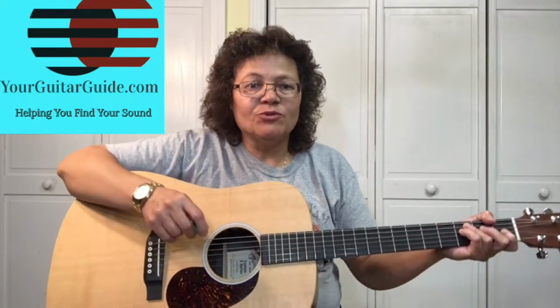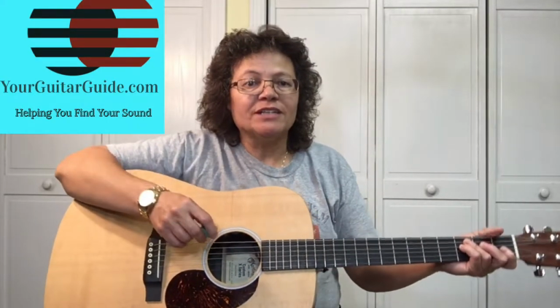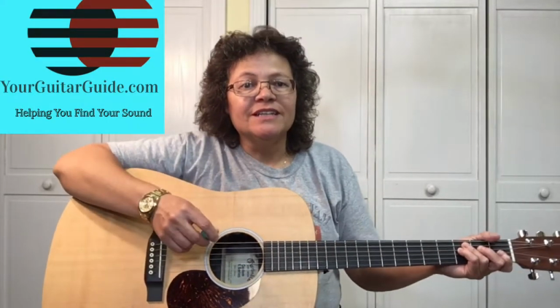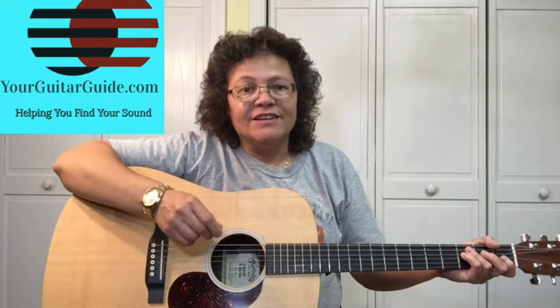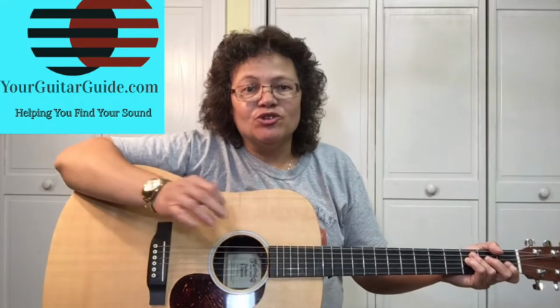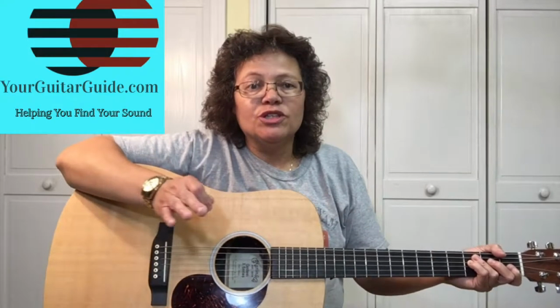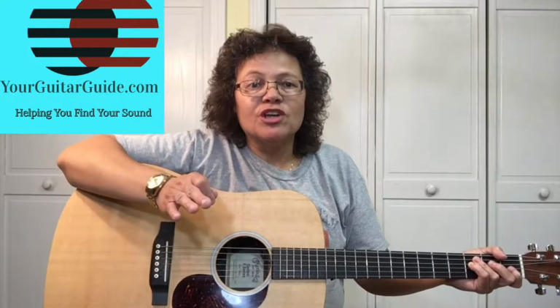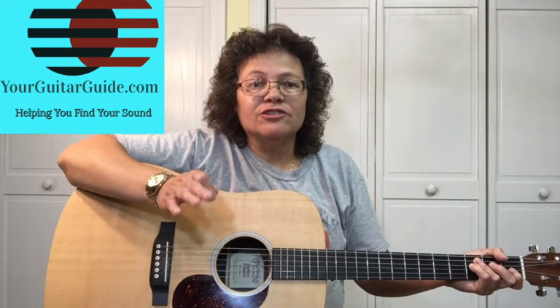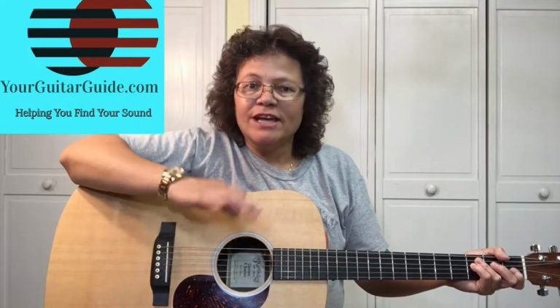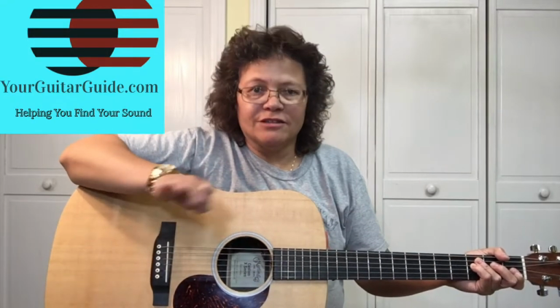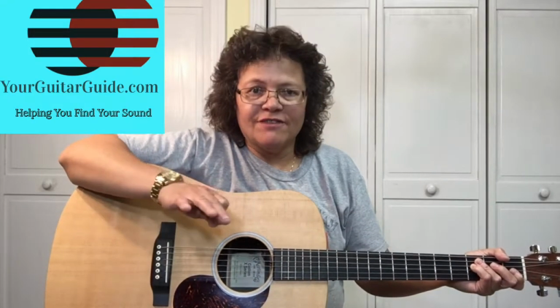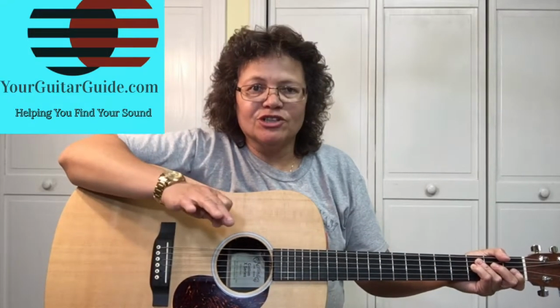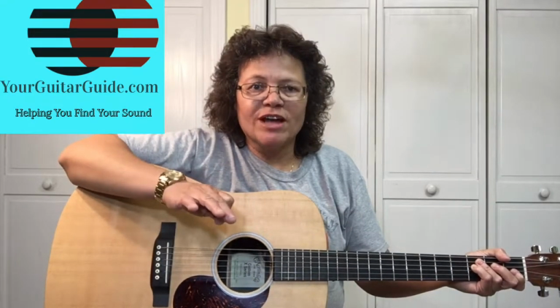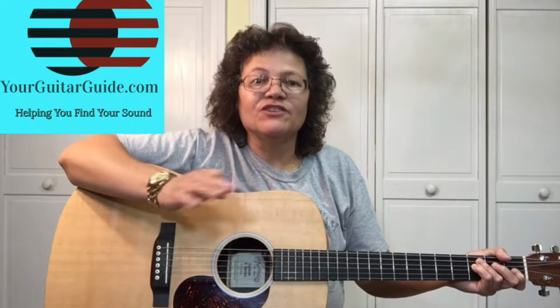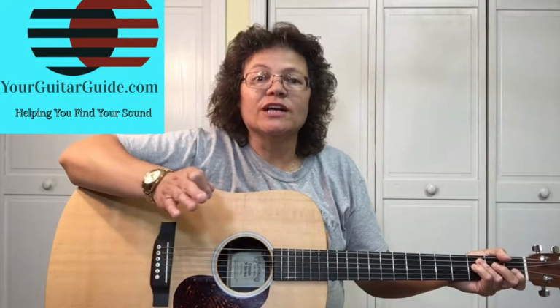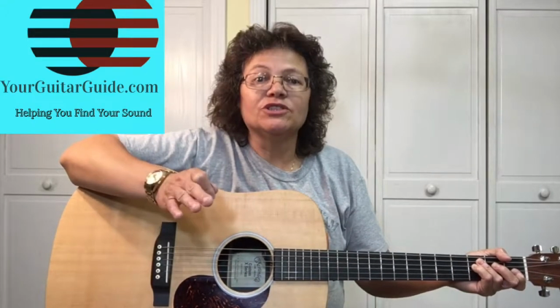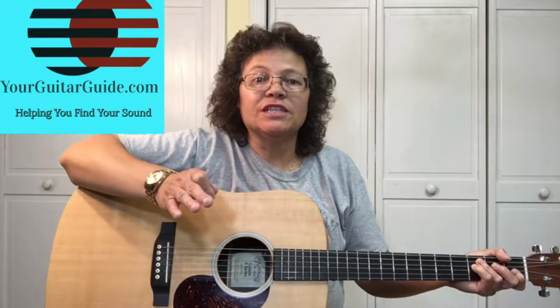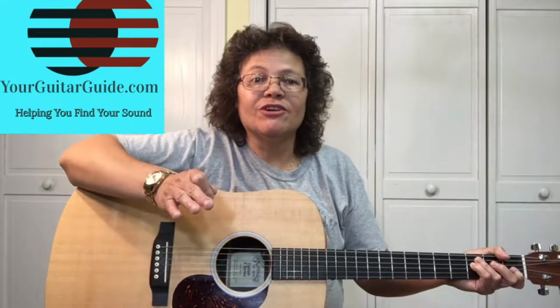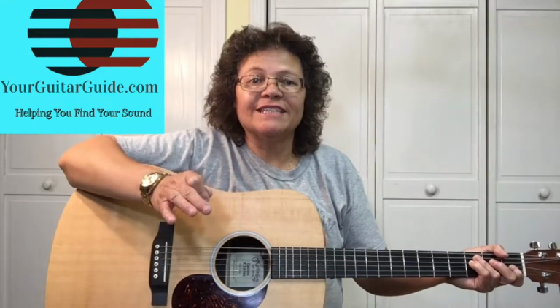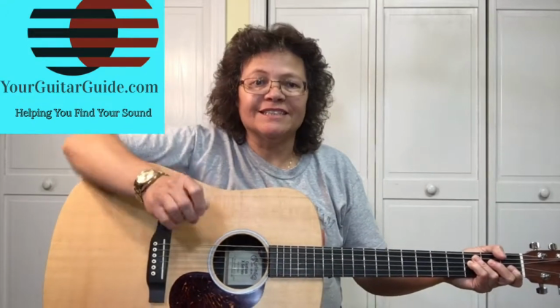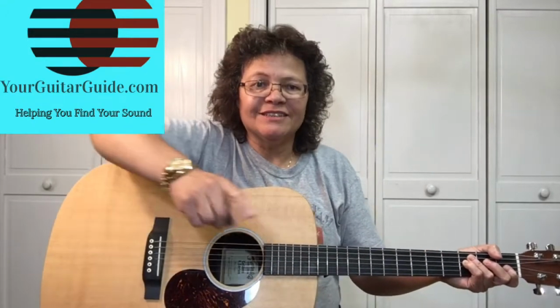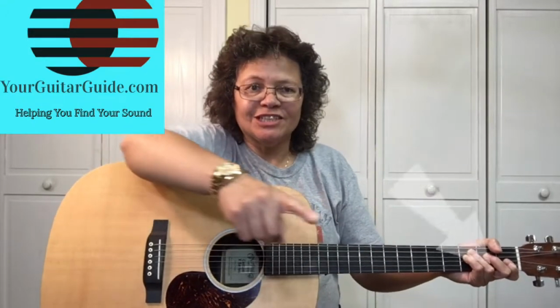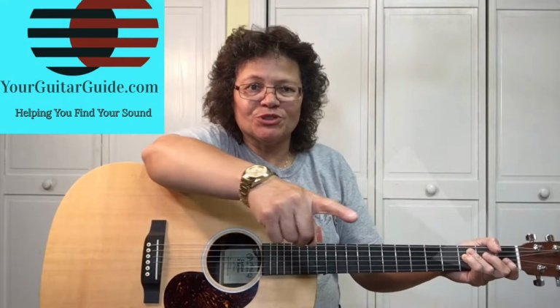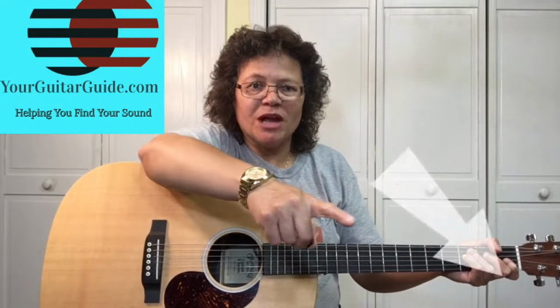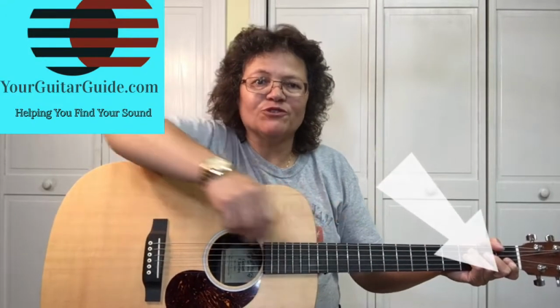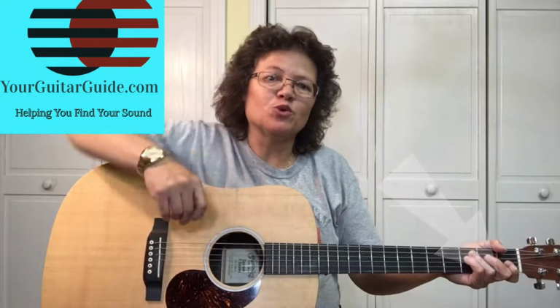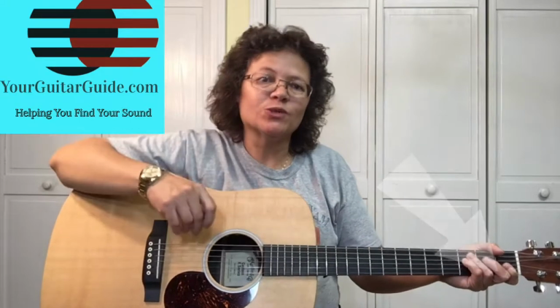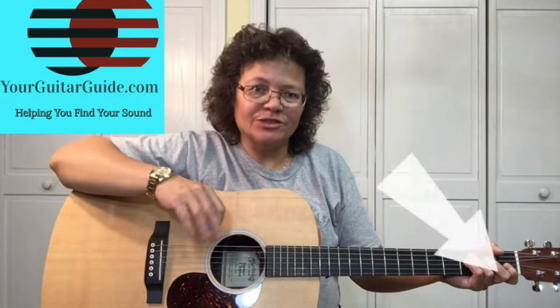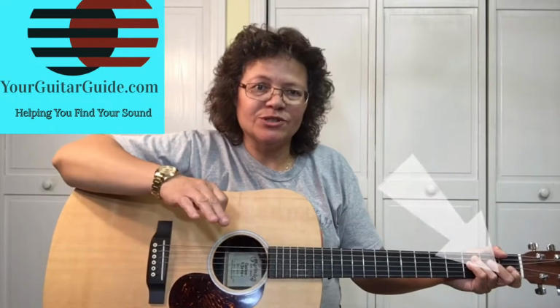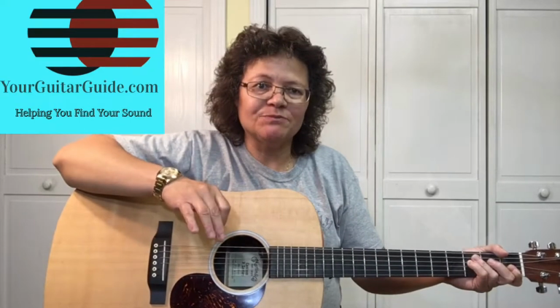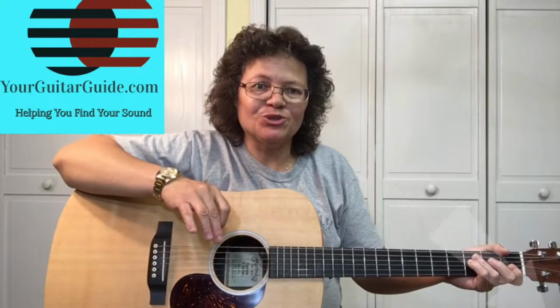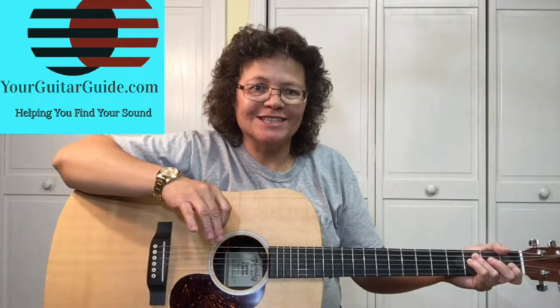By the way, if you're new to the channel, go ahead and have a look around. If you like what you see, go ahead and subscribe for more guitar tips and tricks.